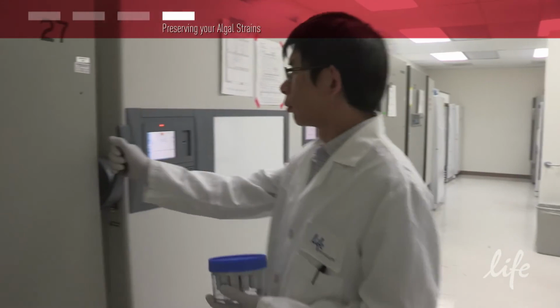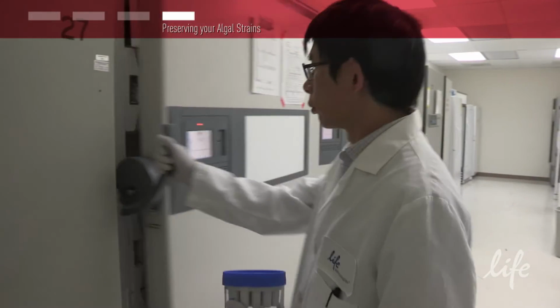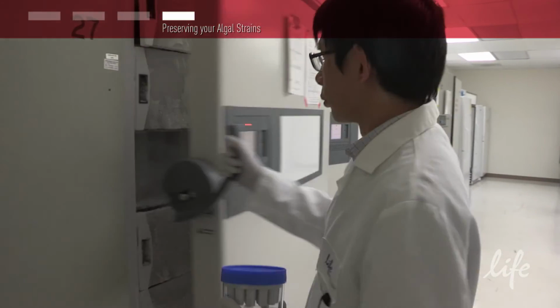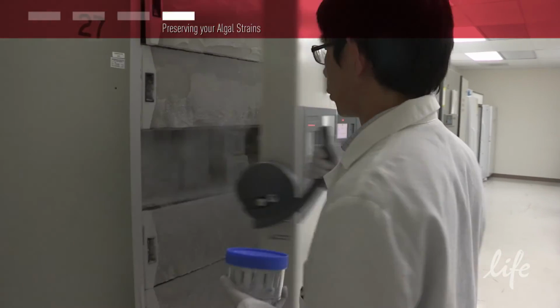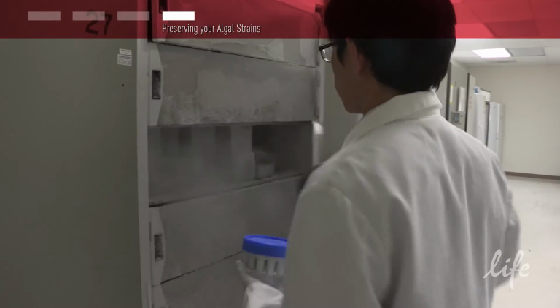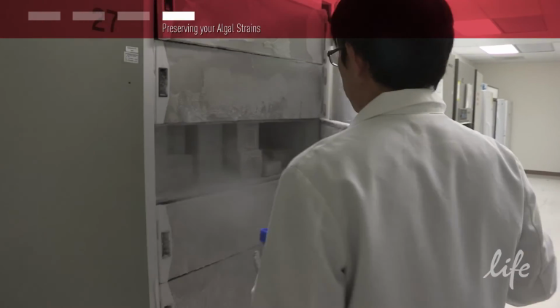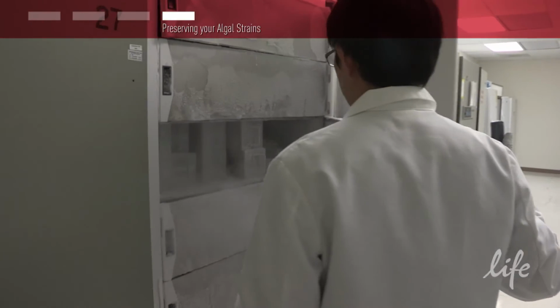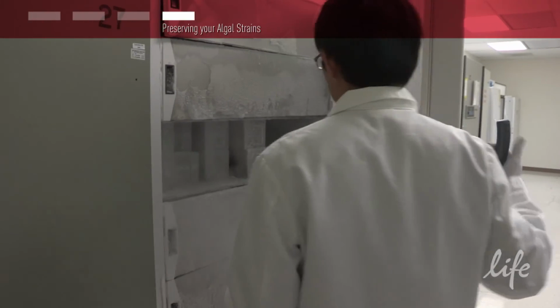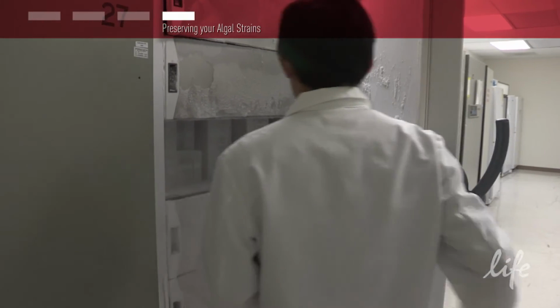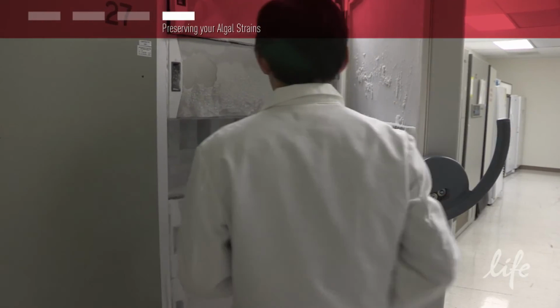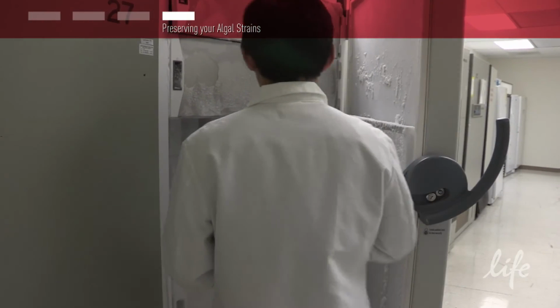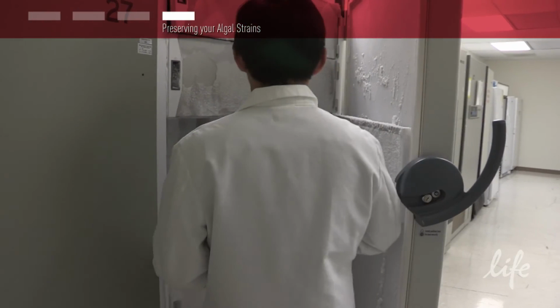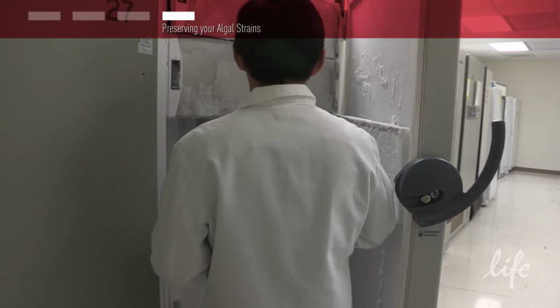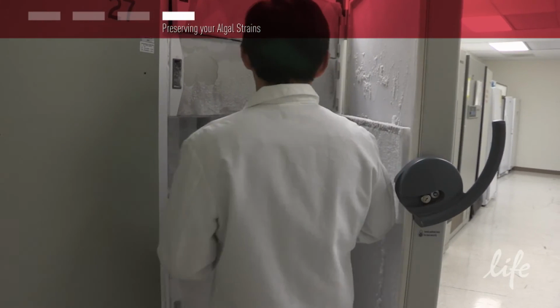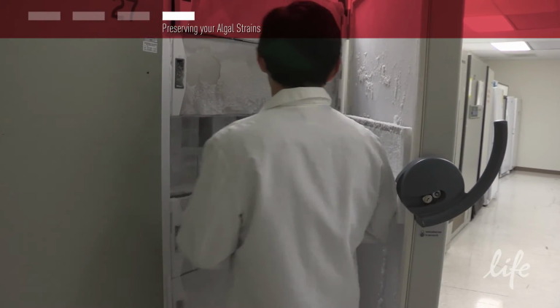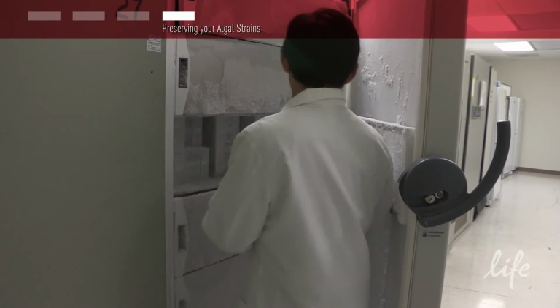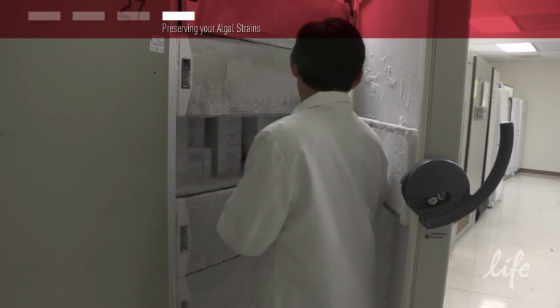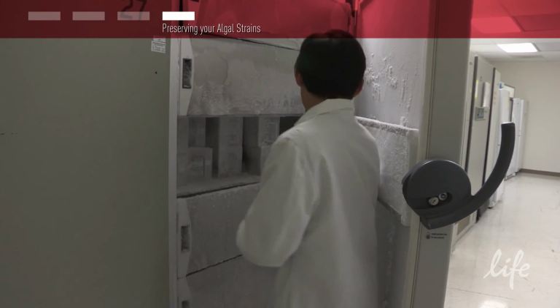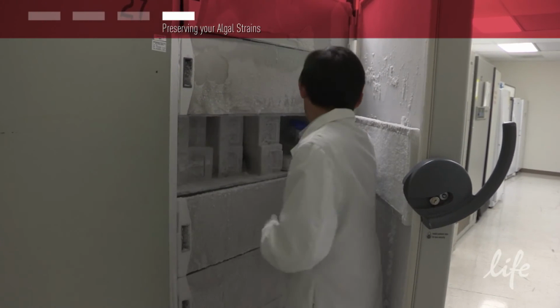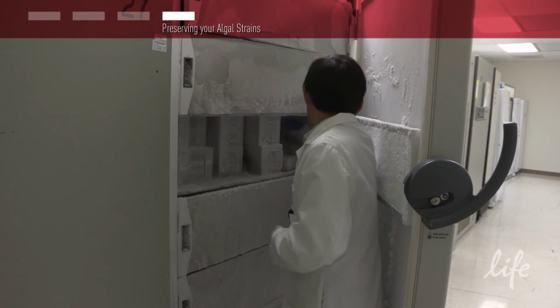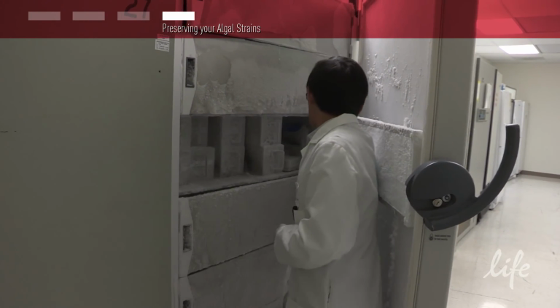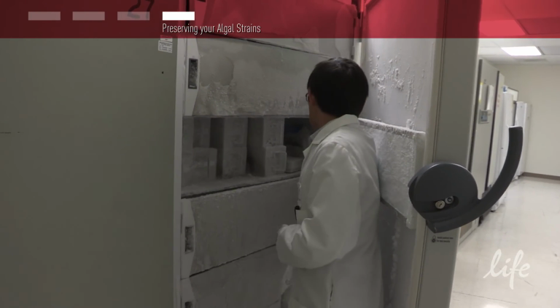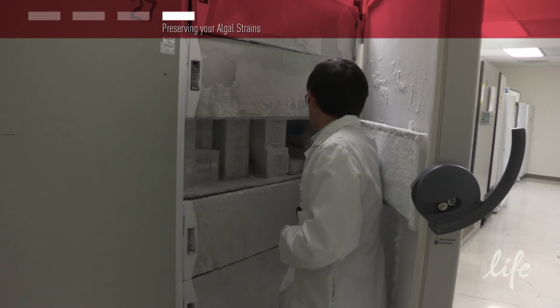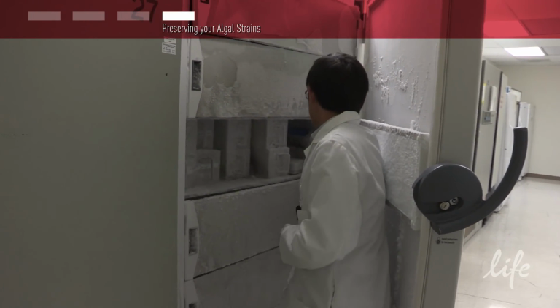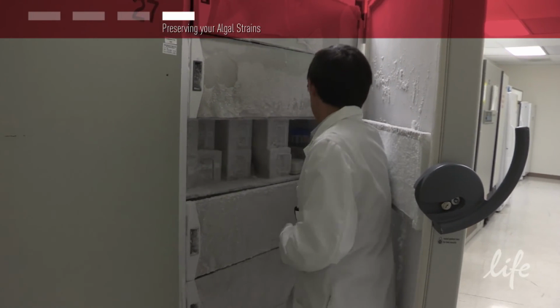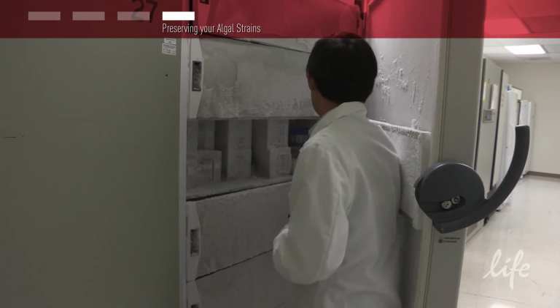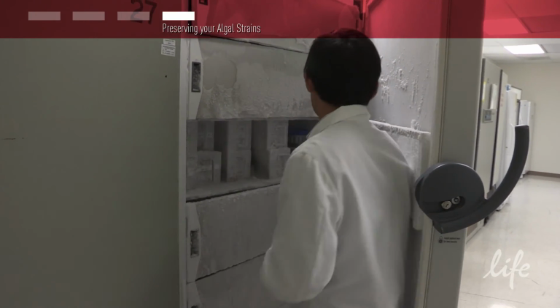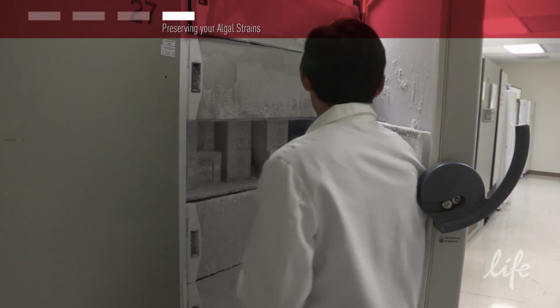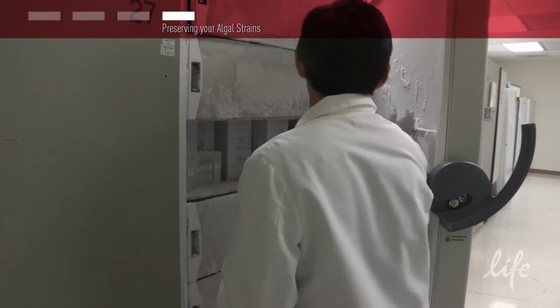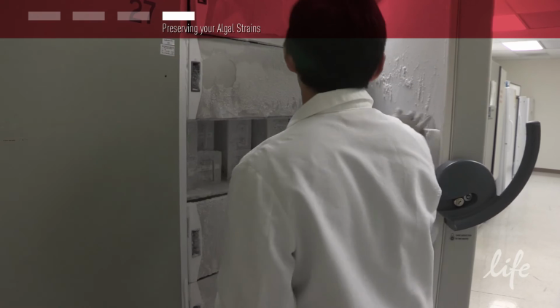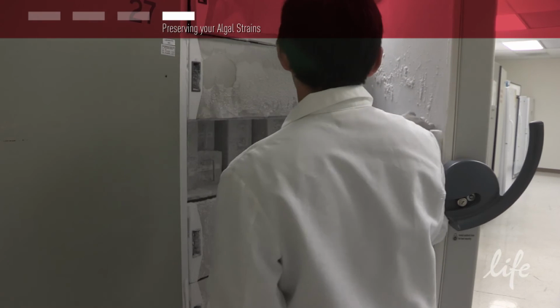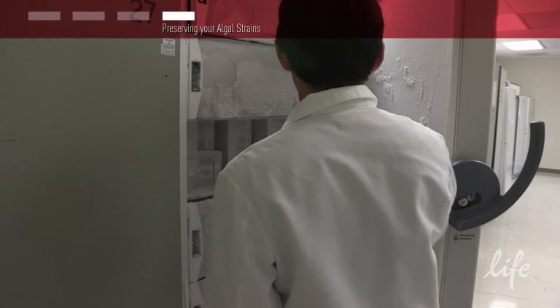Finally, transfer the Nalgene Mr. Frosty to the minus 80 degrees Celsius freezer.